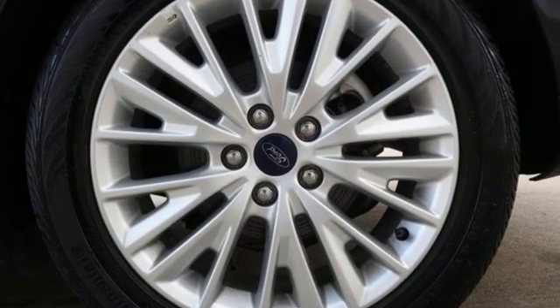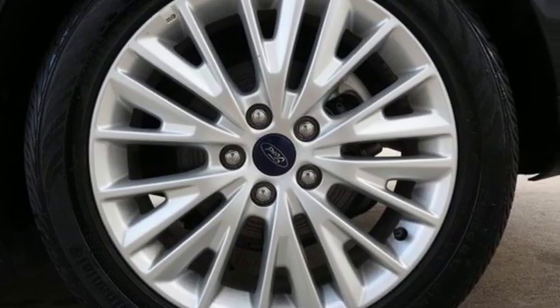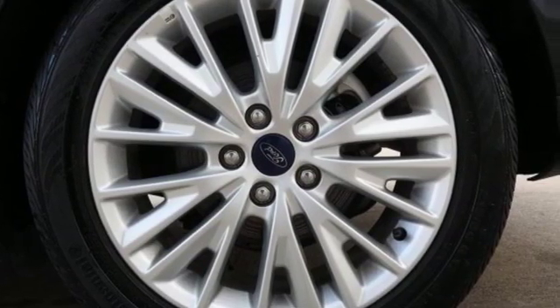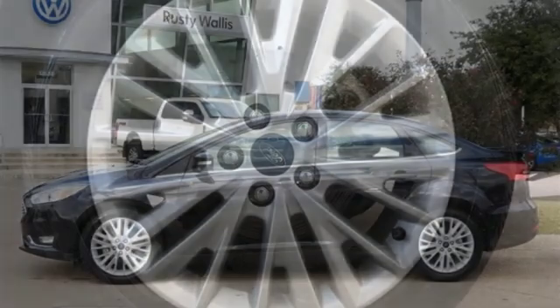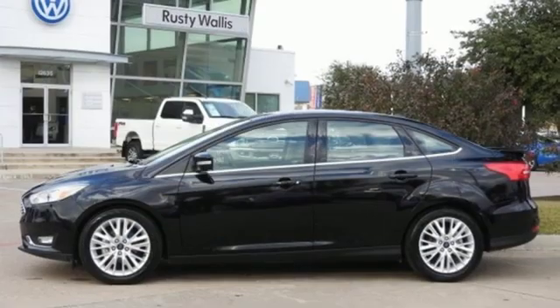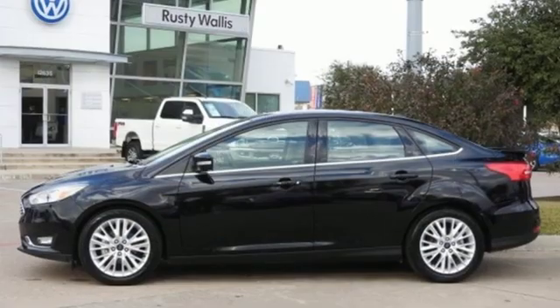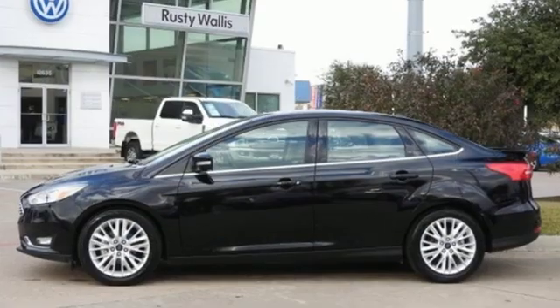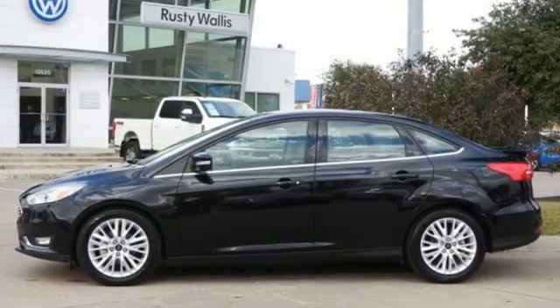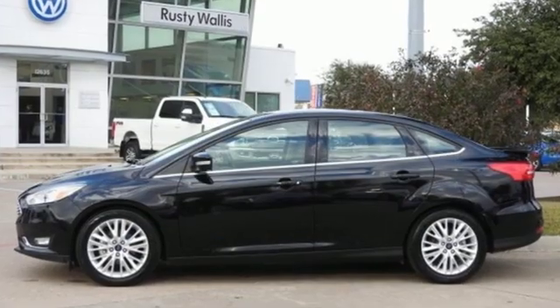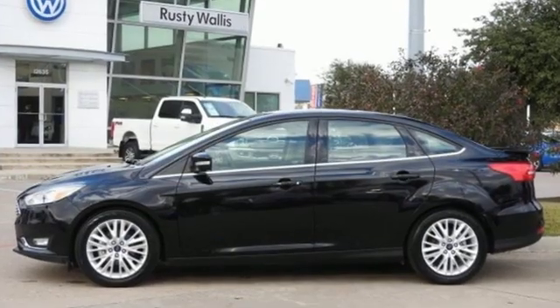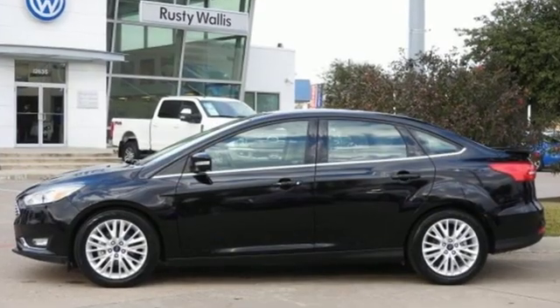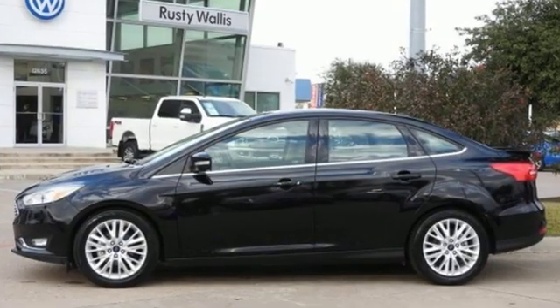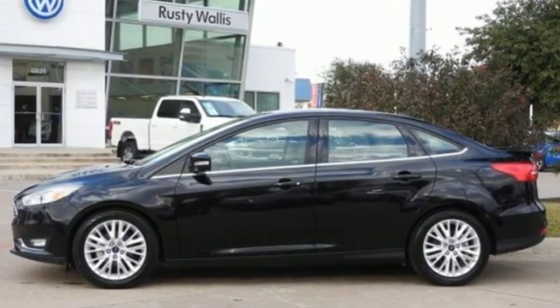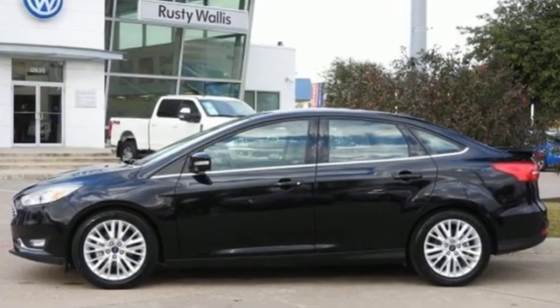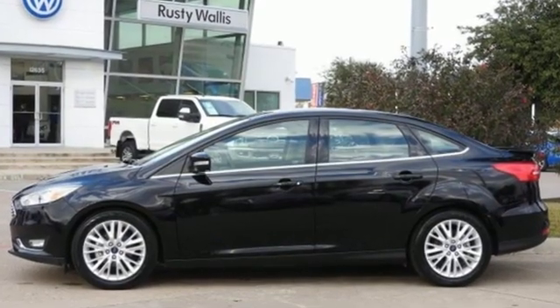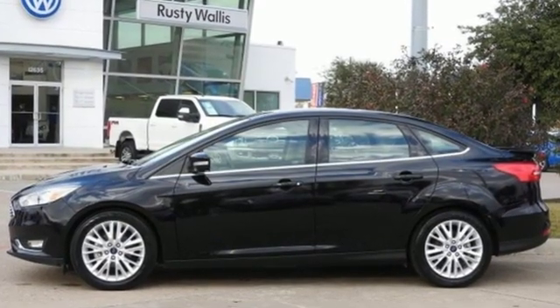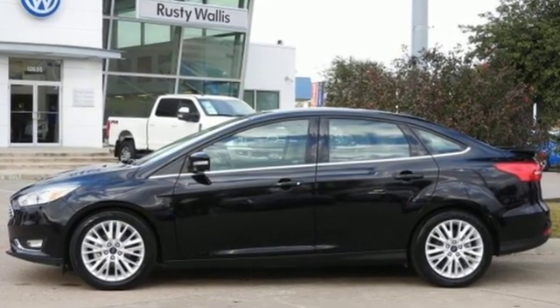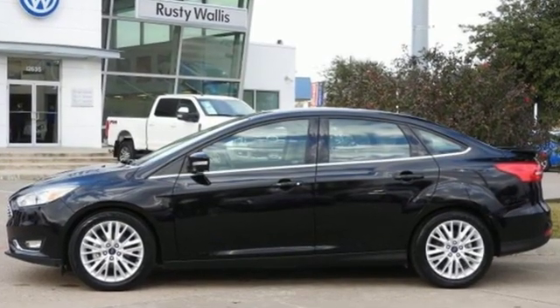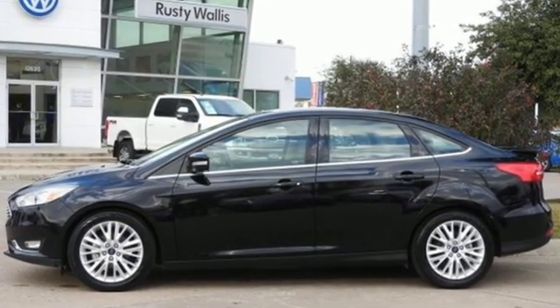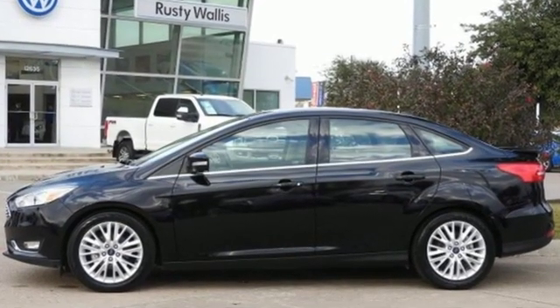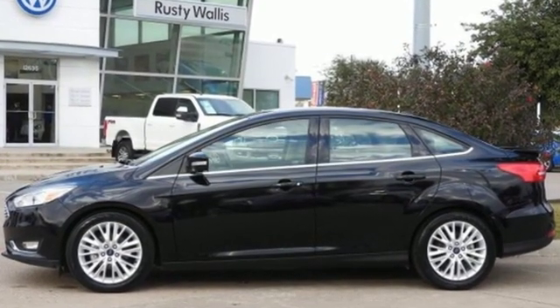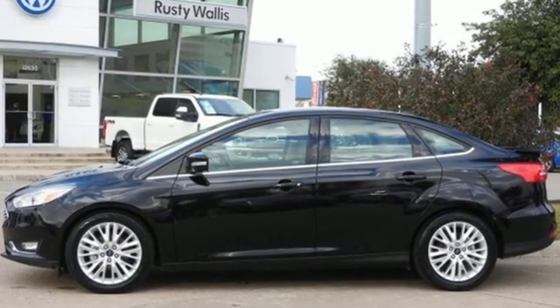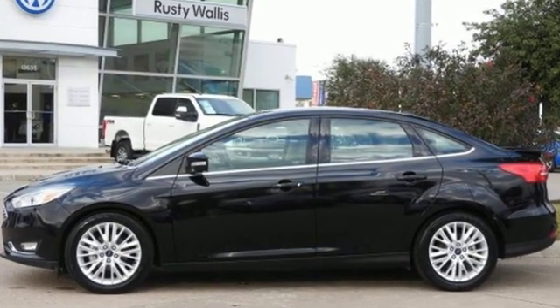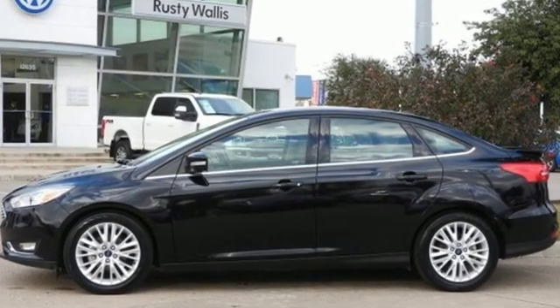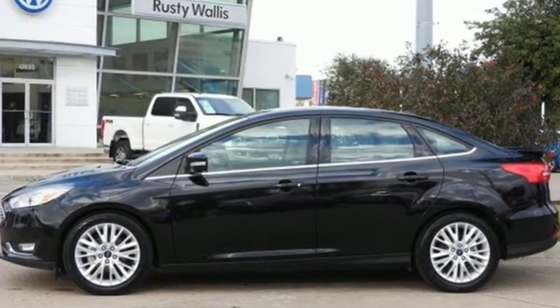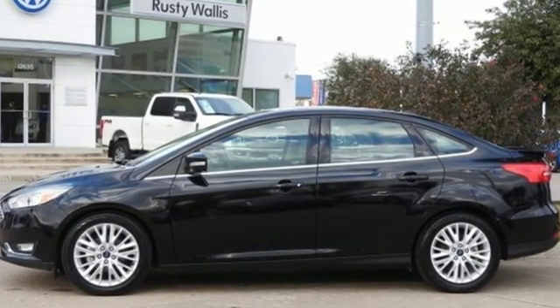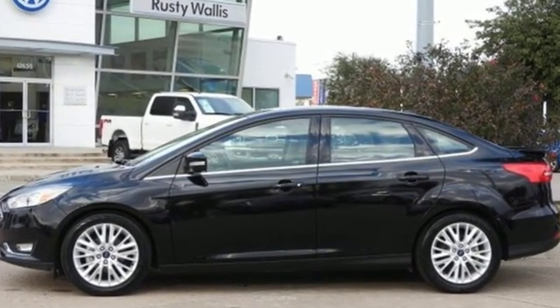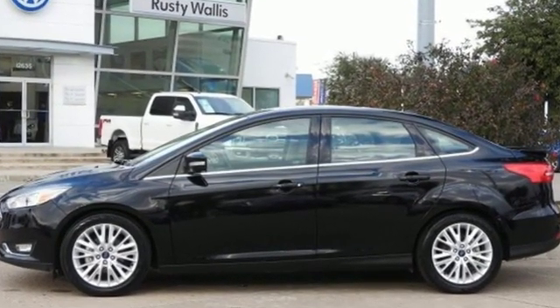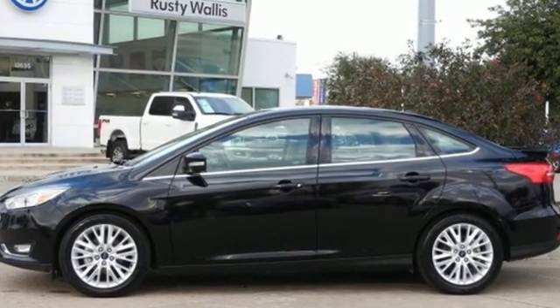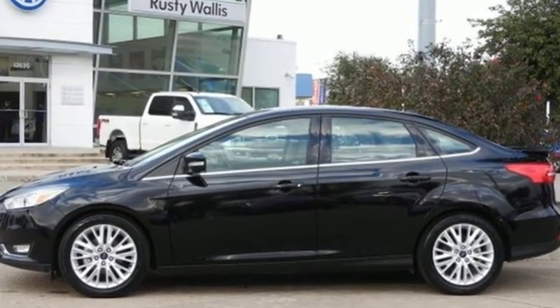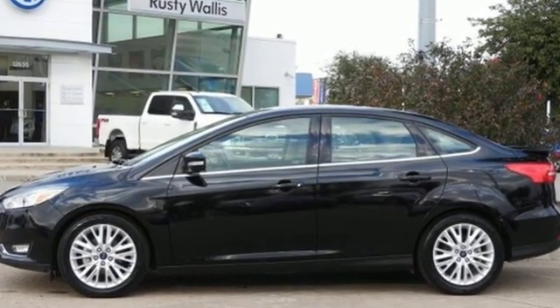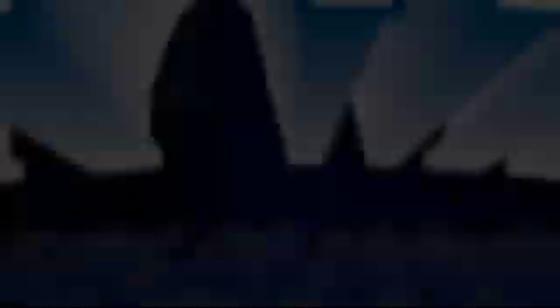Ford is America's best-selling vehicle brand. Hurry in today and see it for yourself.